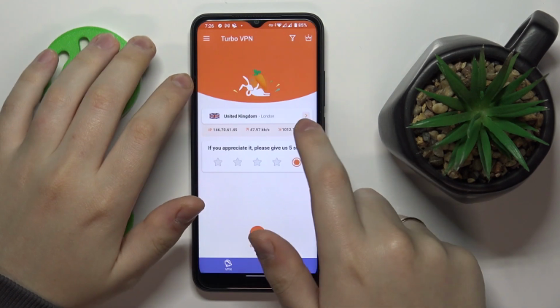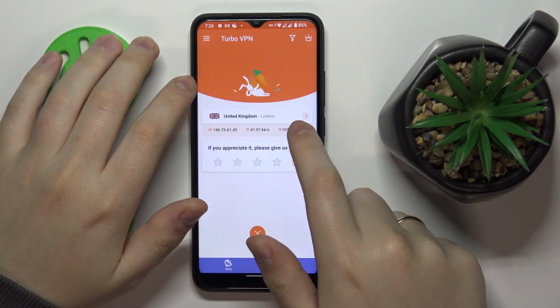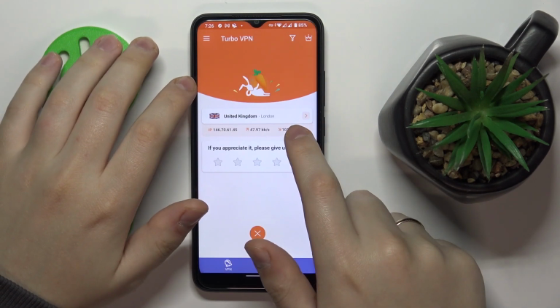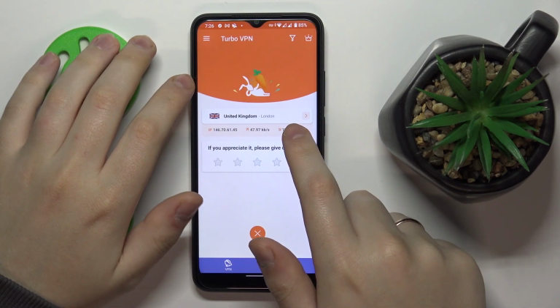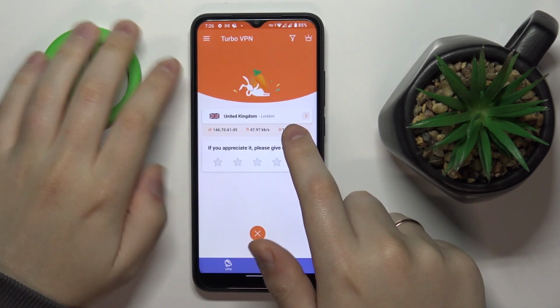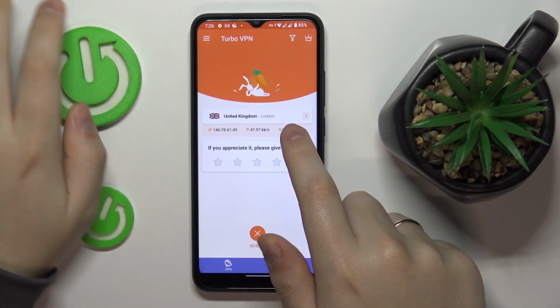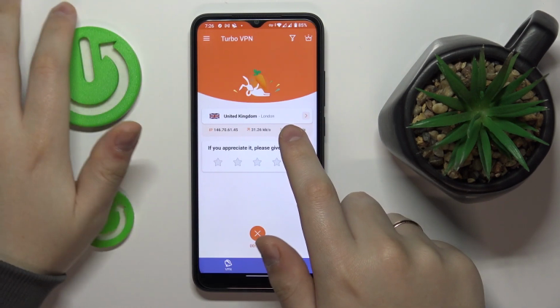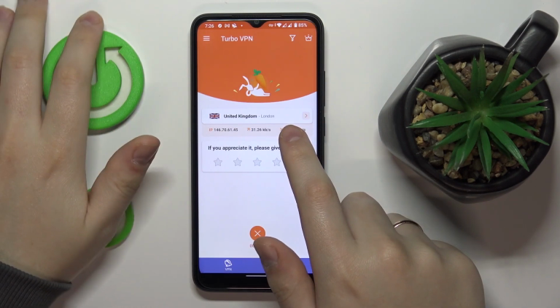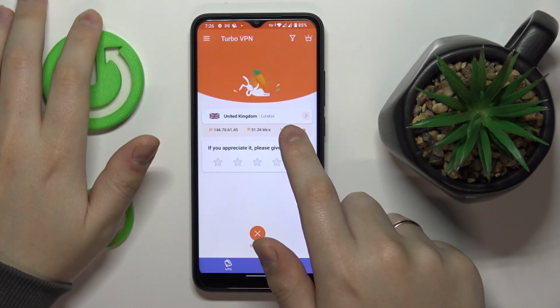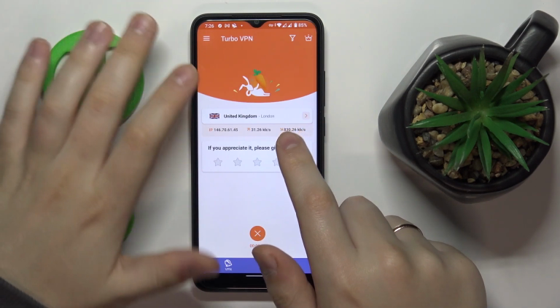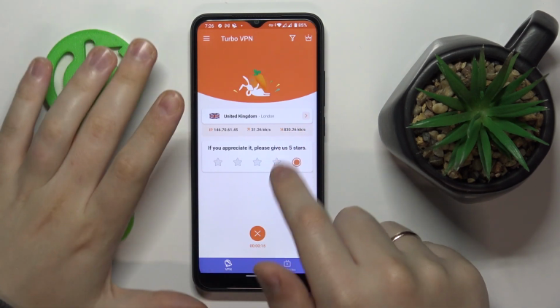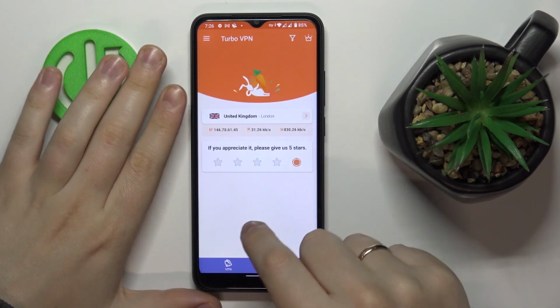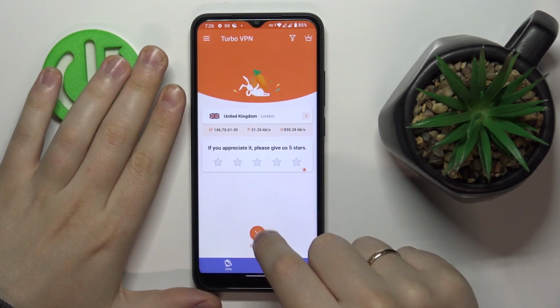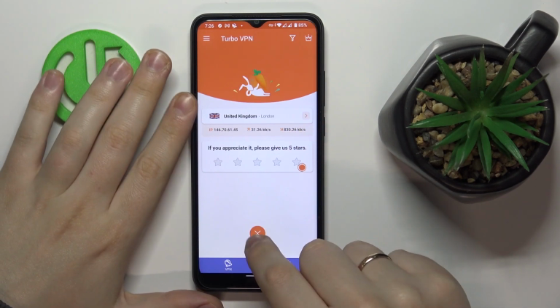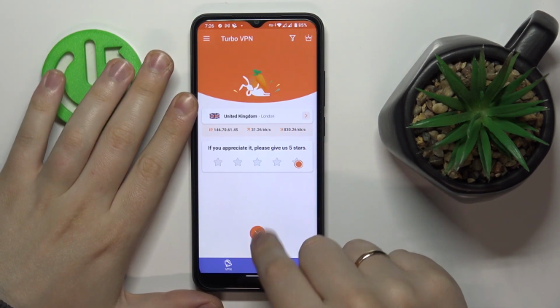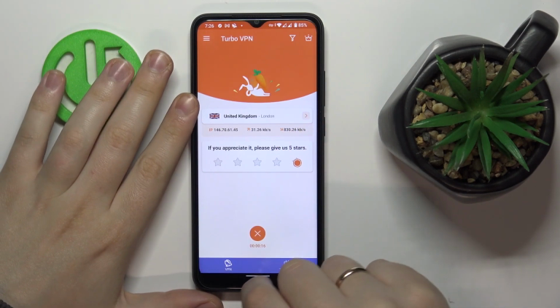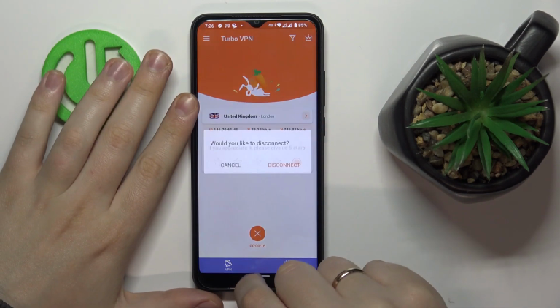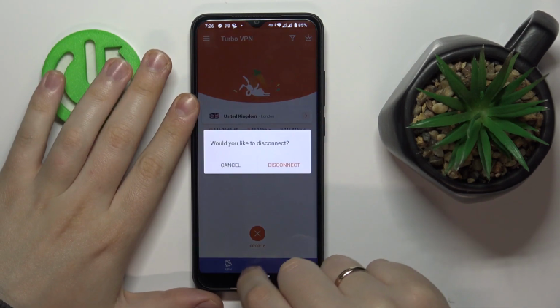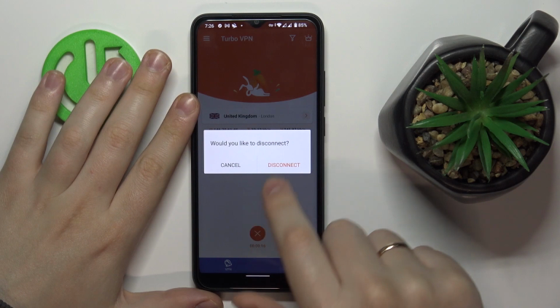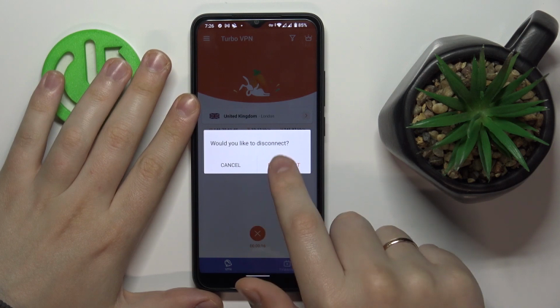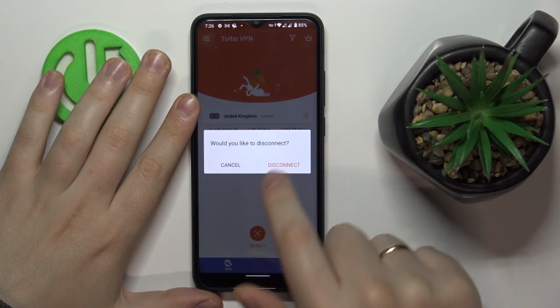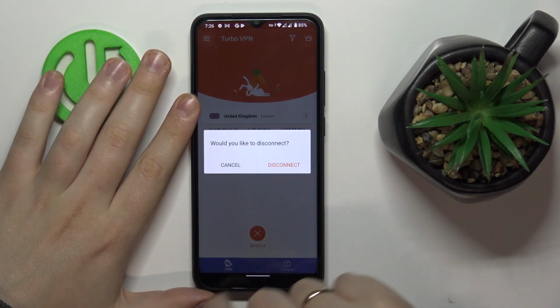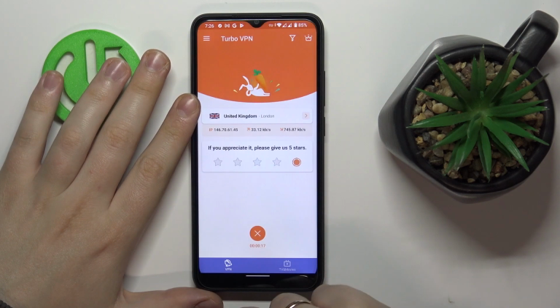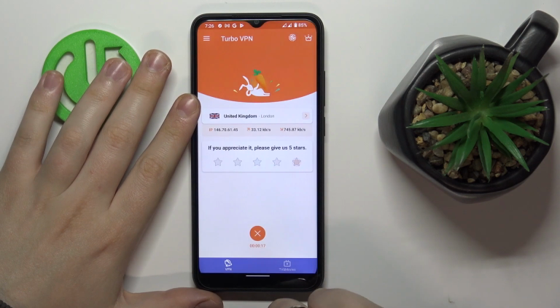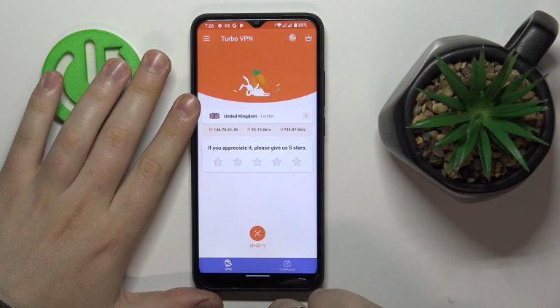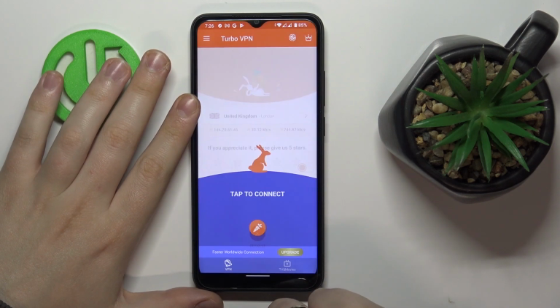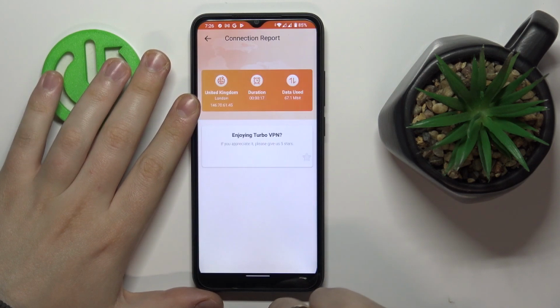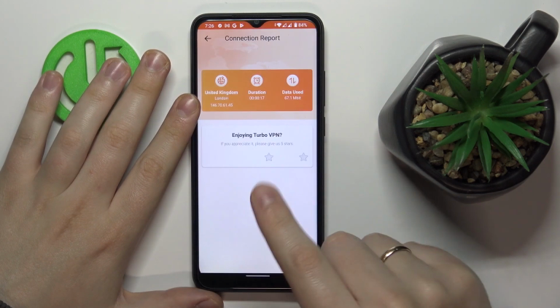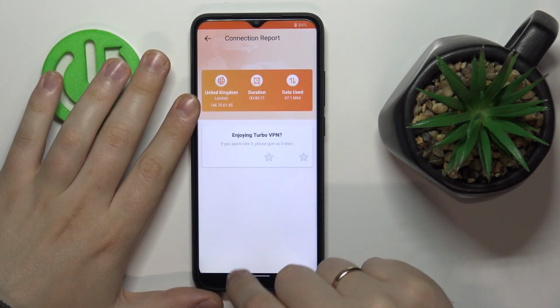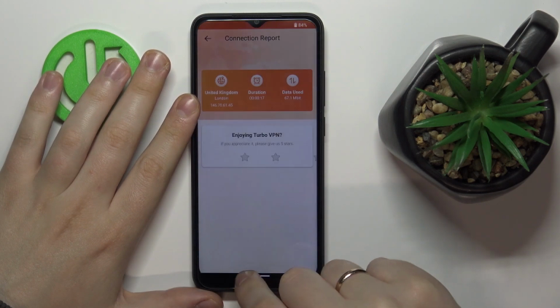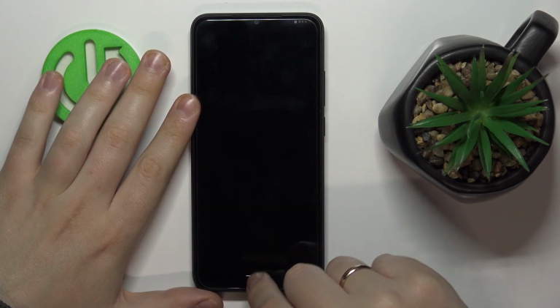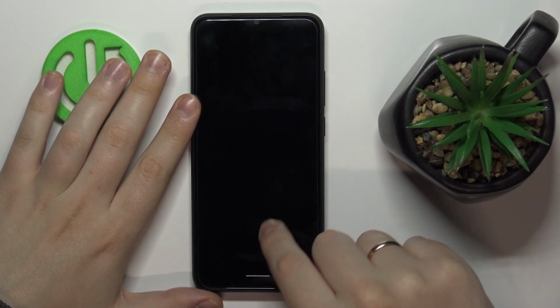Once you're ready to terminate it, just tap on this little cross sign over here. Choose the disconnect option and that will be done.